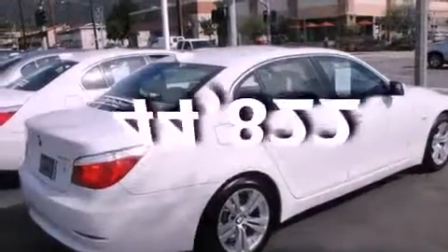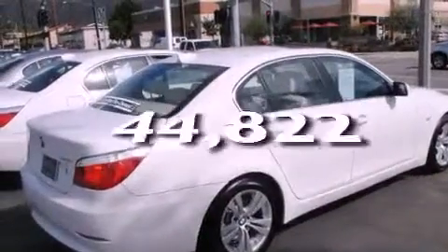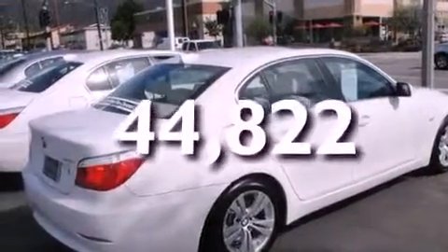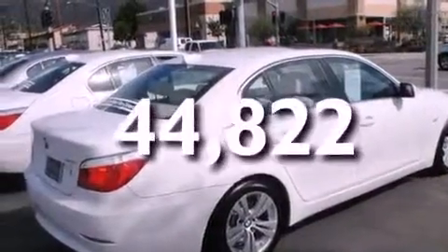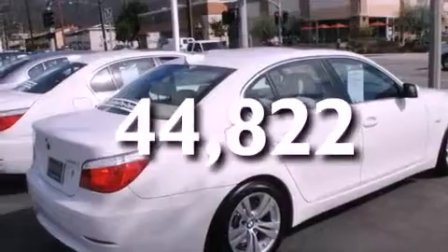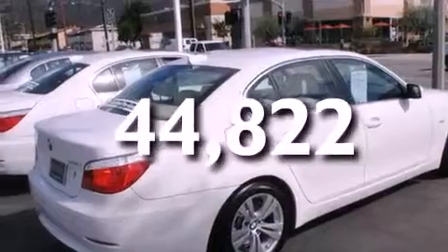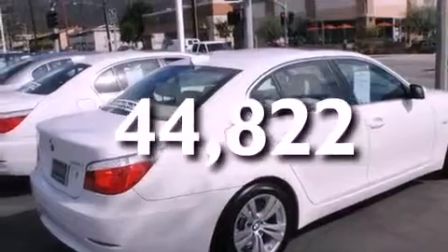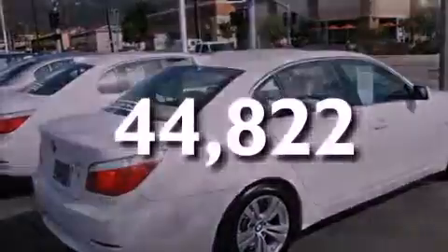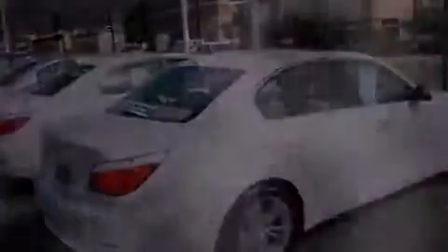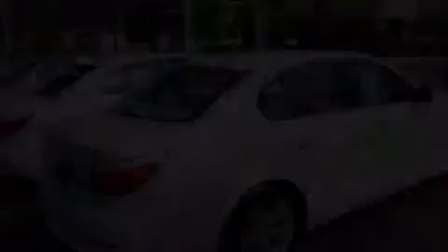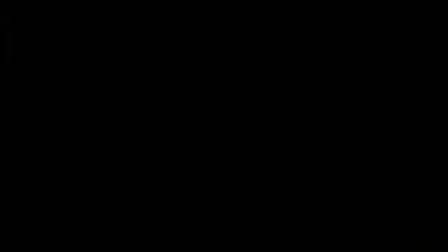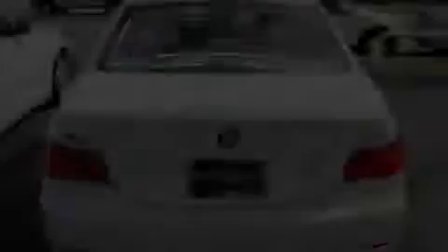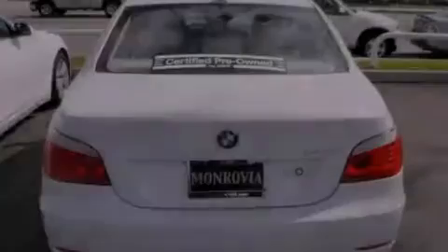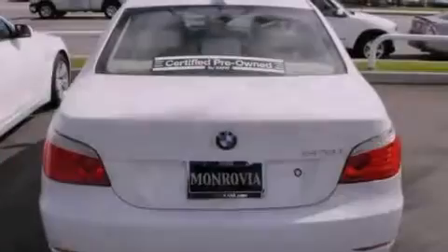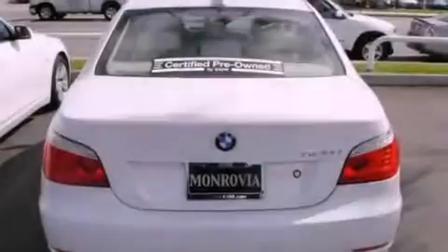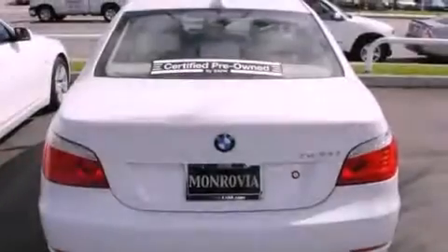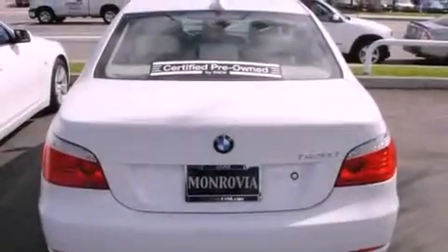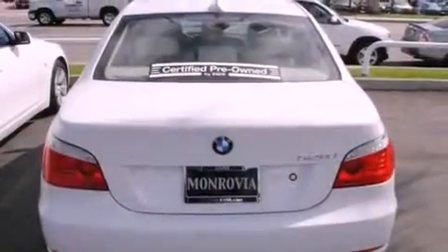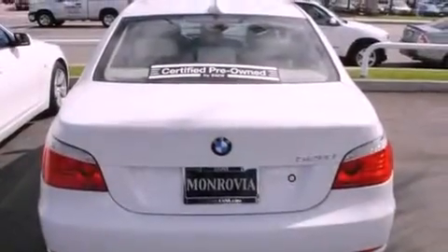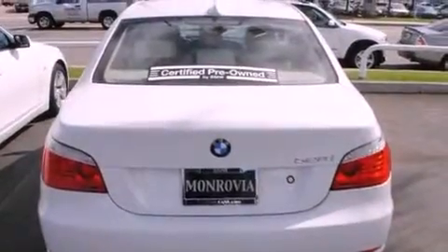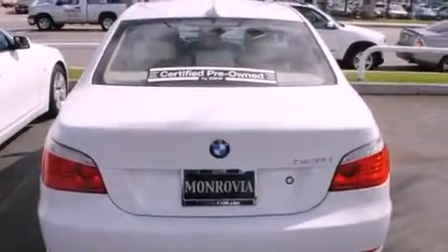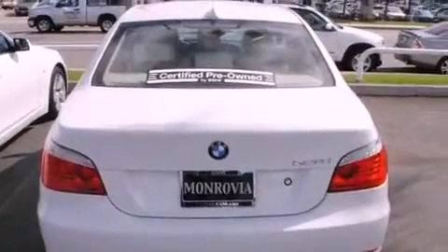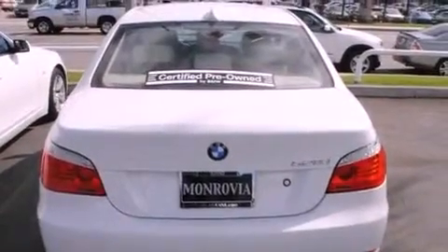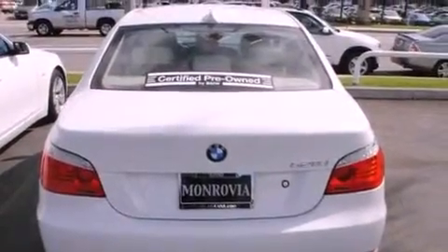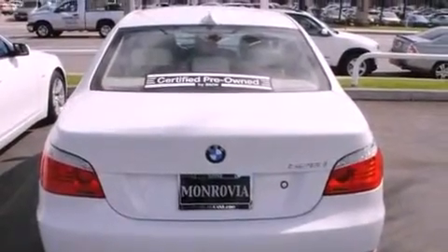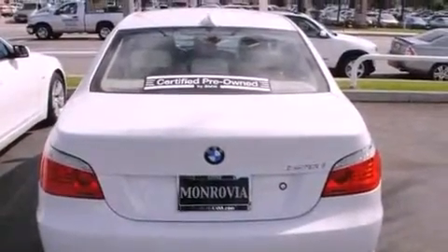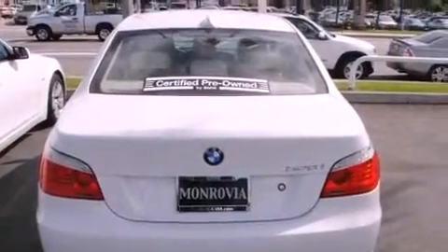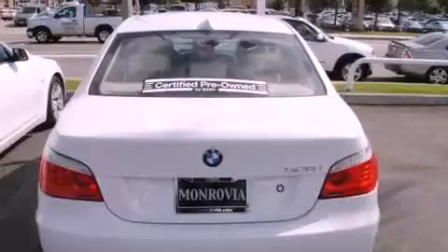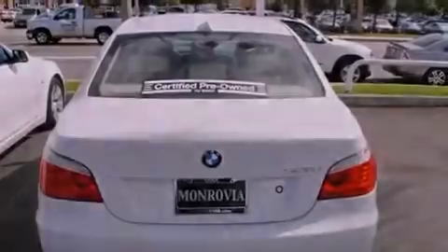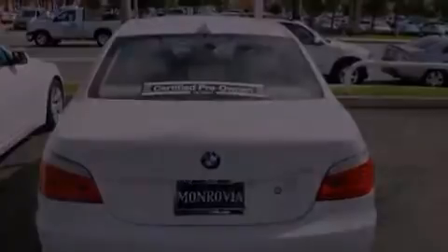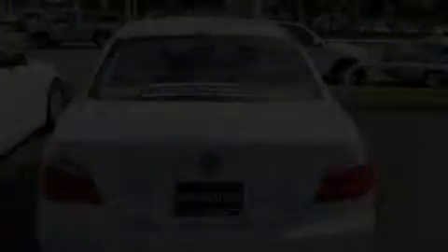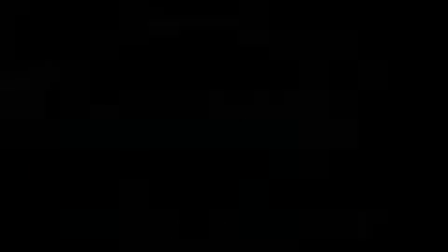With an EPA estimated rating of 28 miles per gallon on the highway, its fuel efficiency will save you time and money.